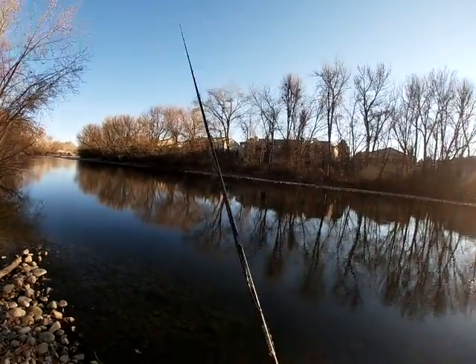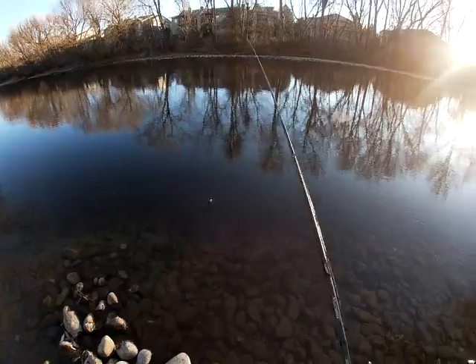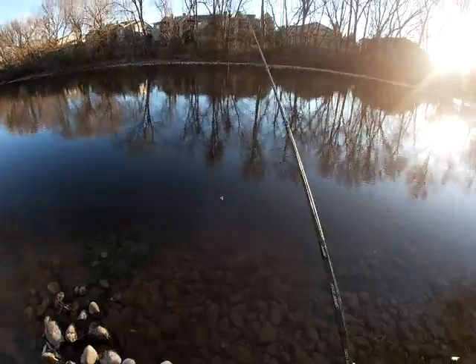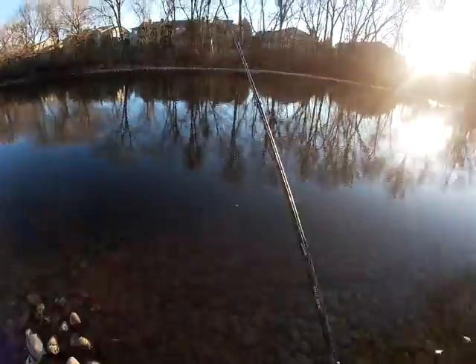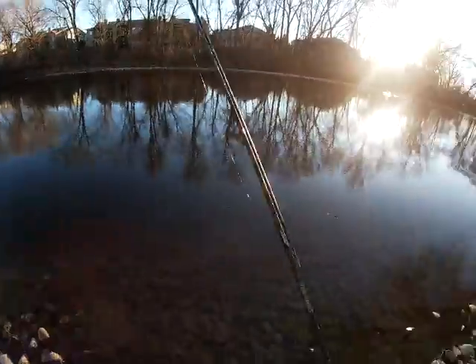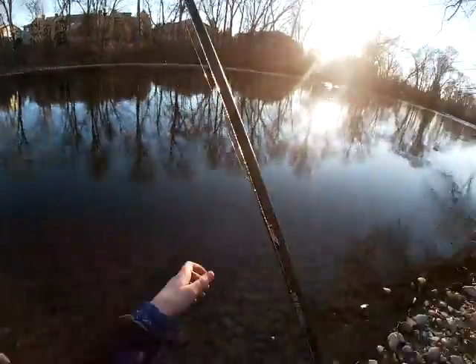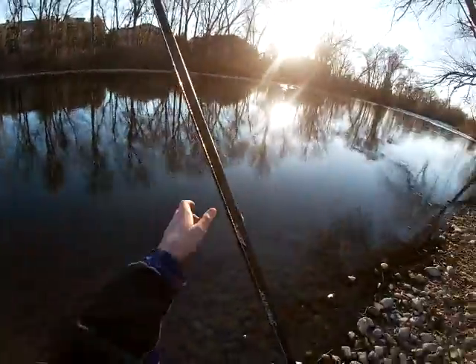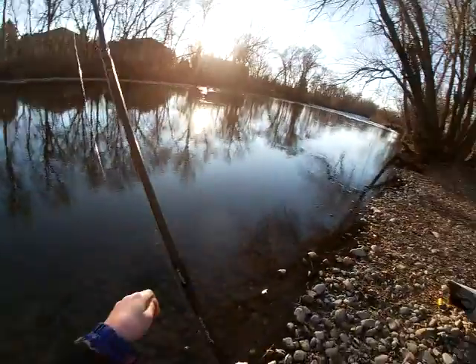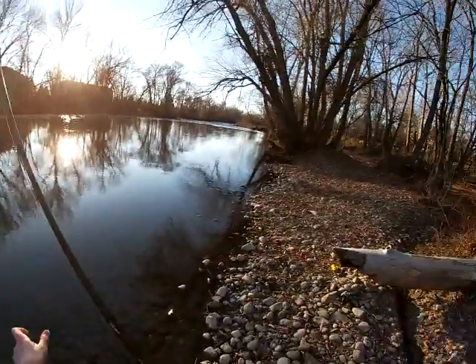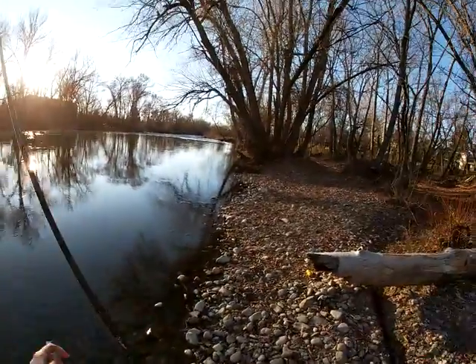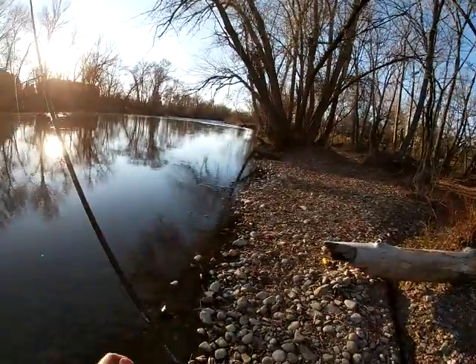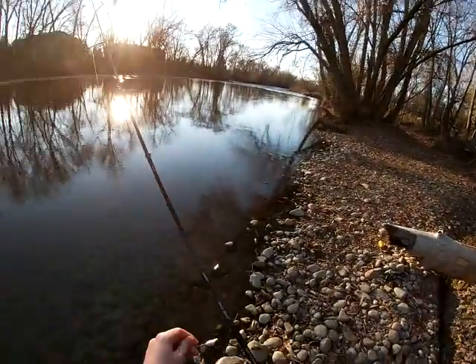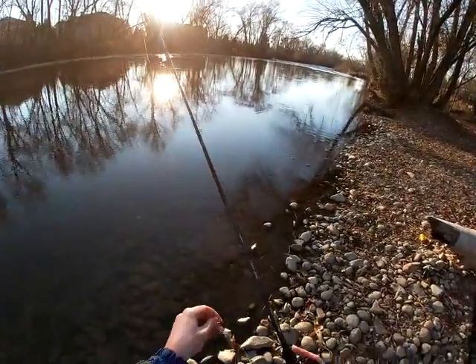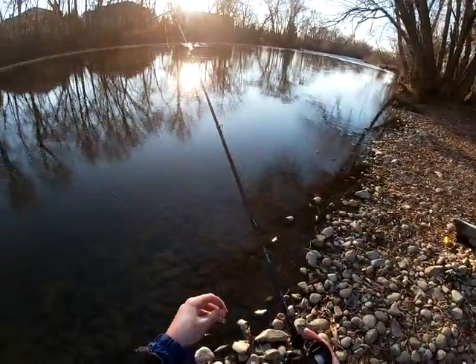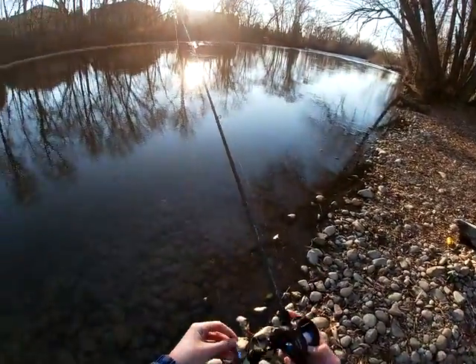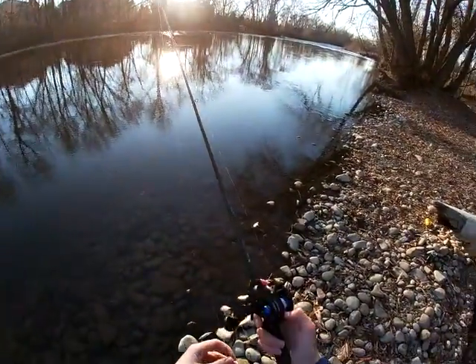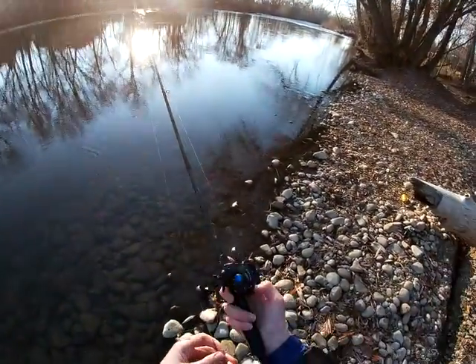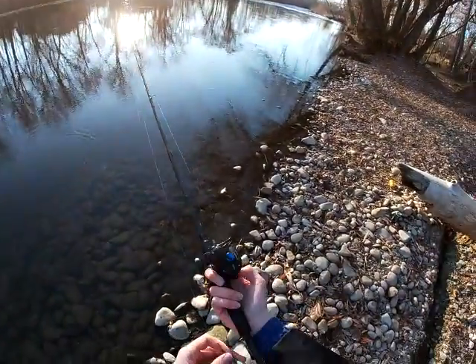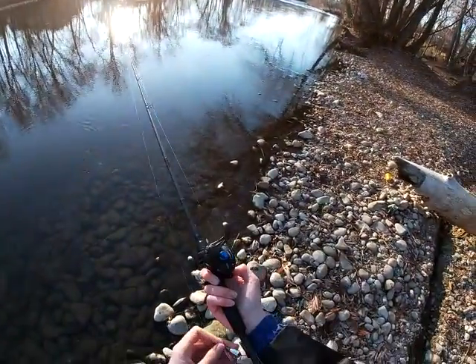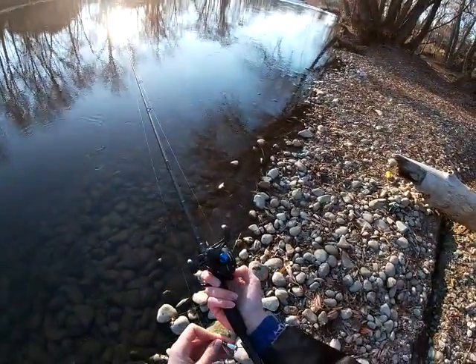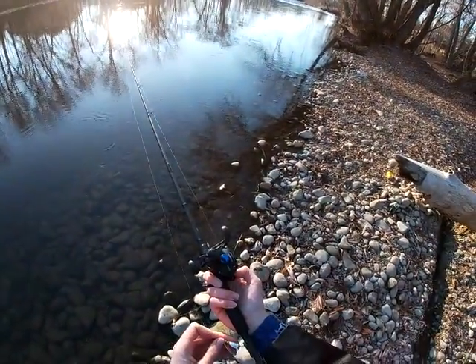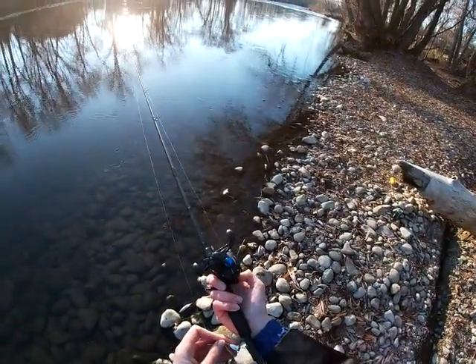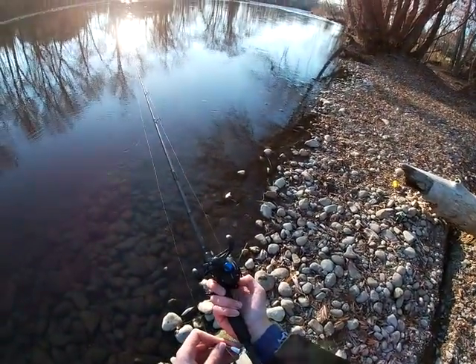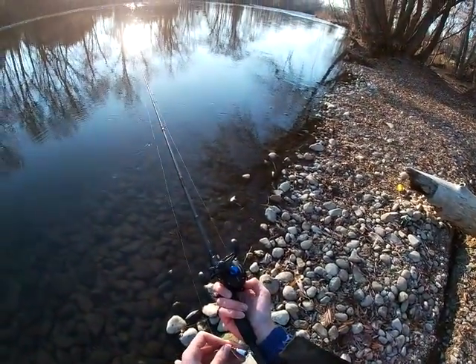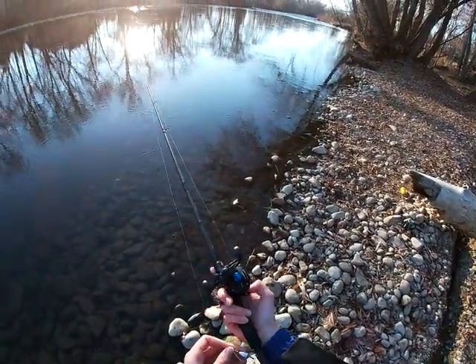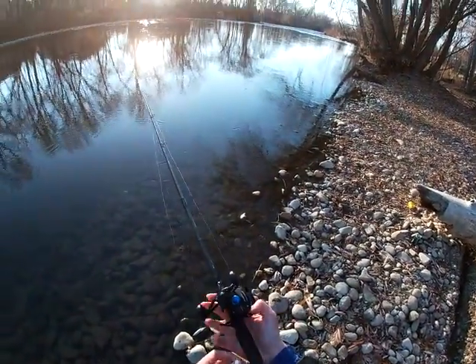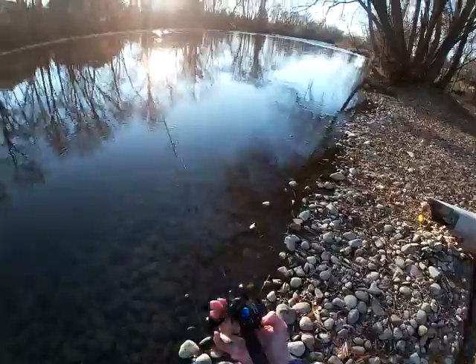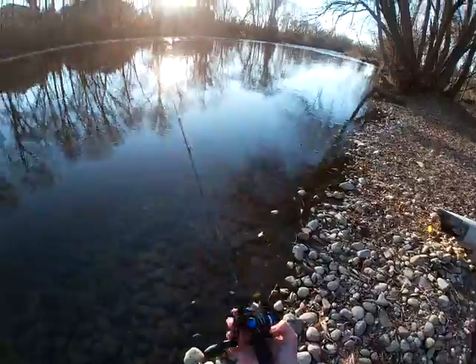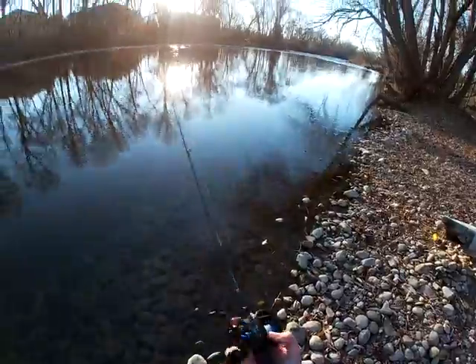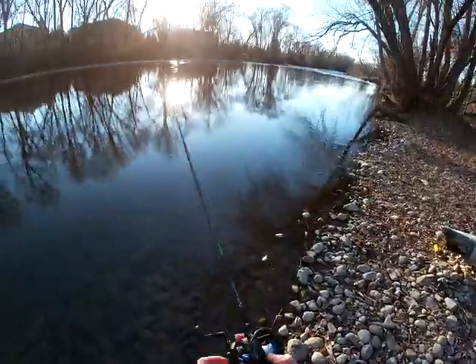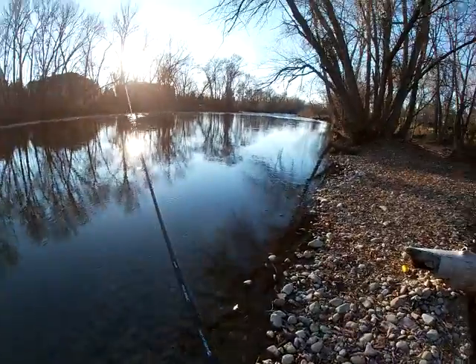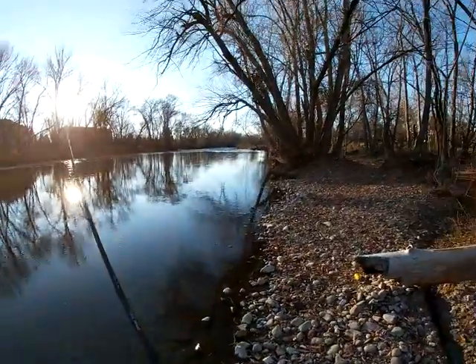Alright guys, I think I'm going to switch this lure over to my spinning rod just so I can cast a little bit farther, and I'll be right back.